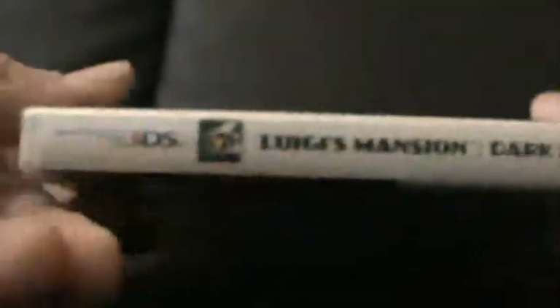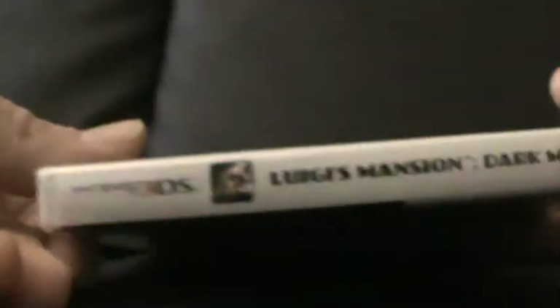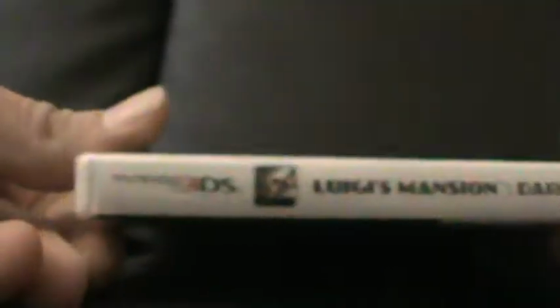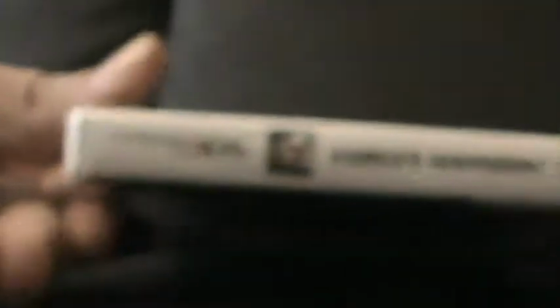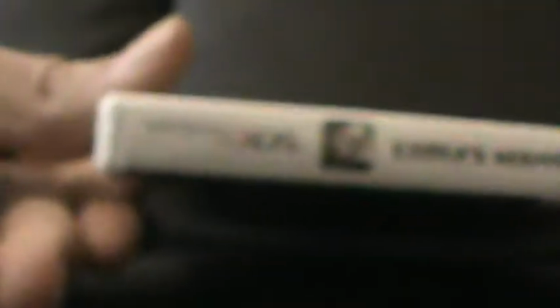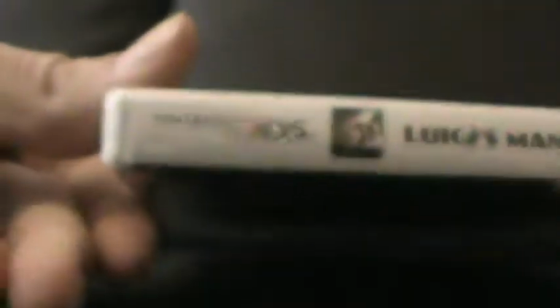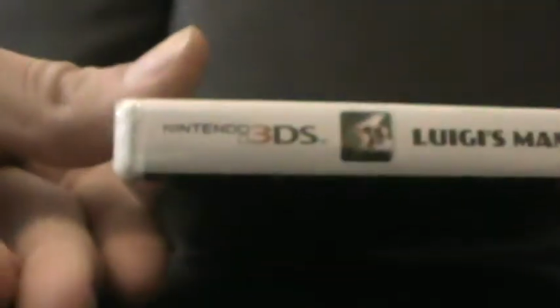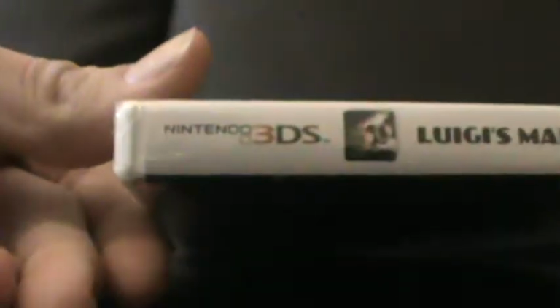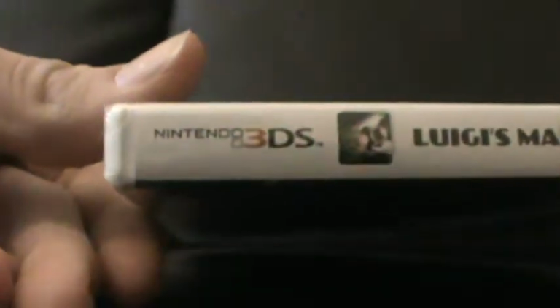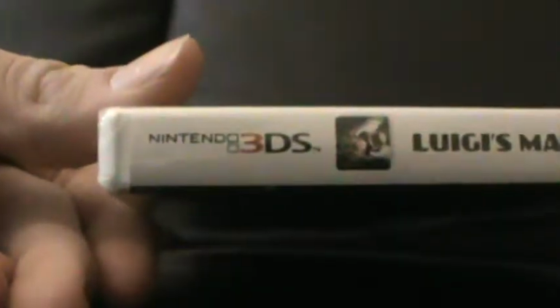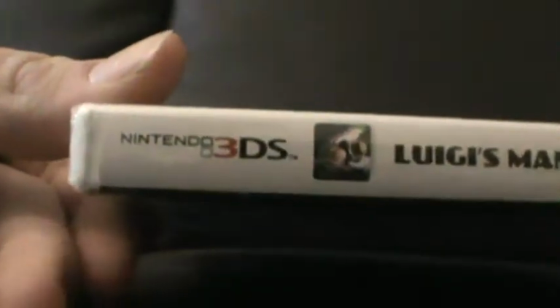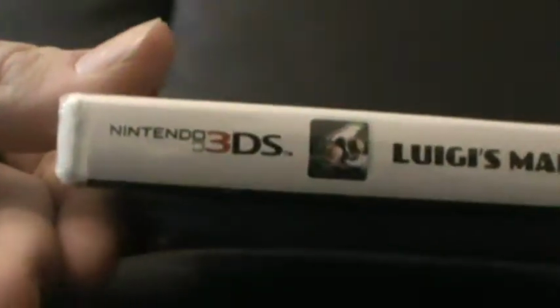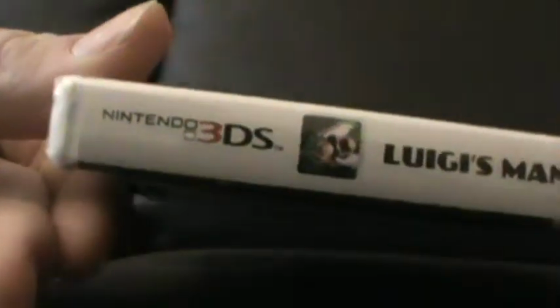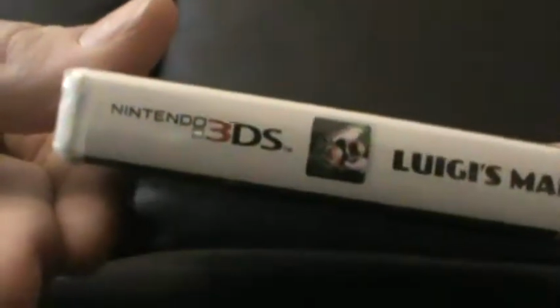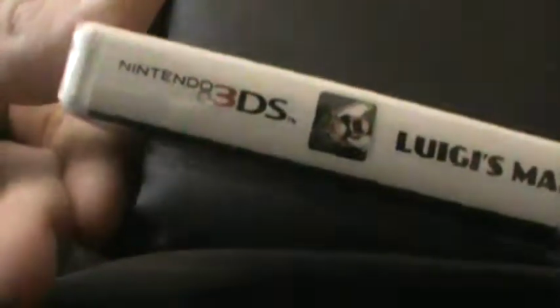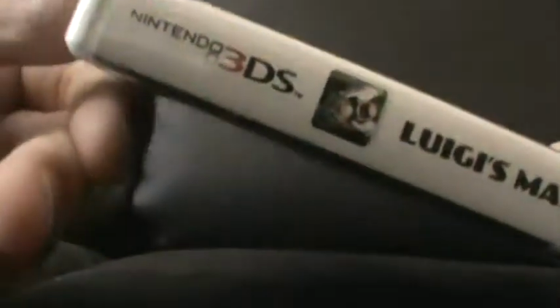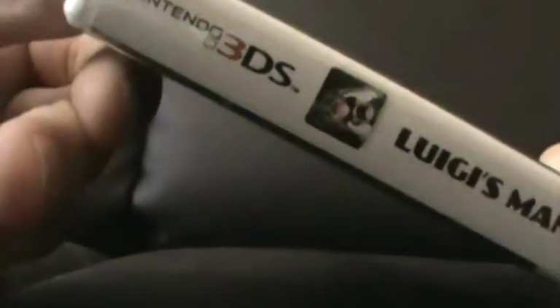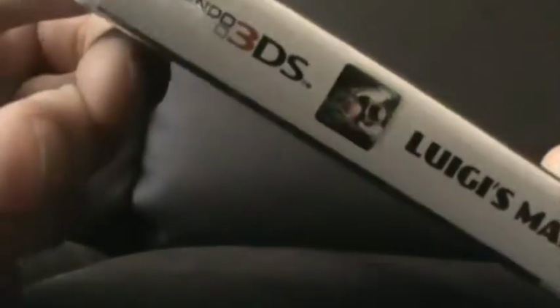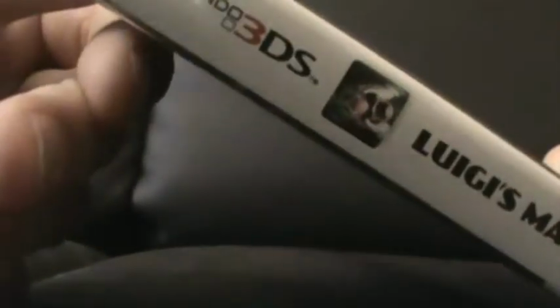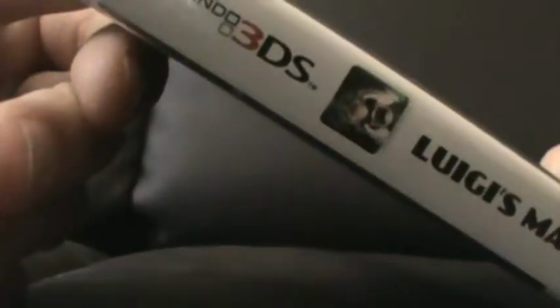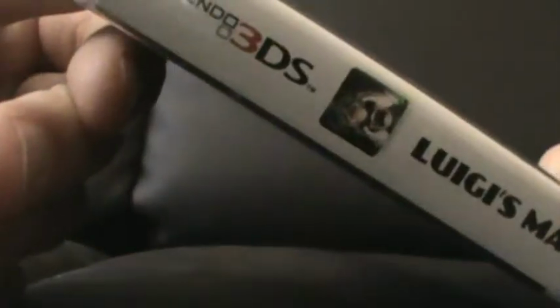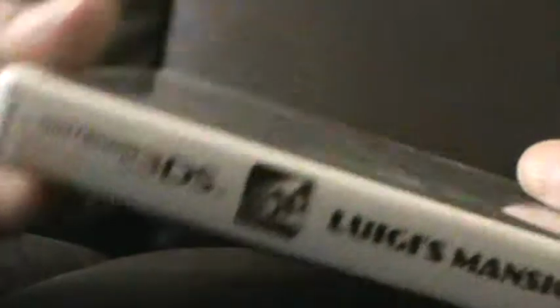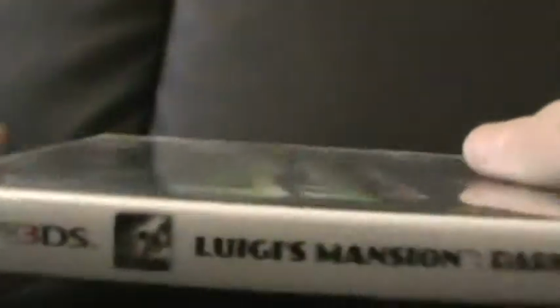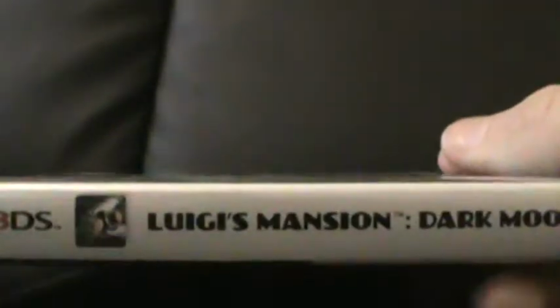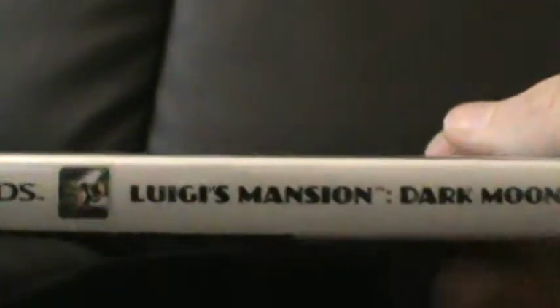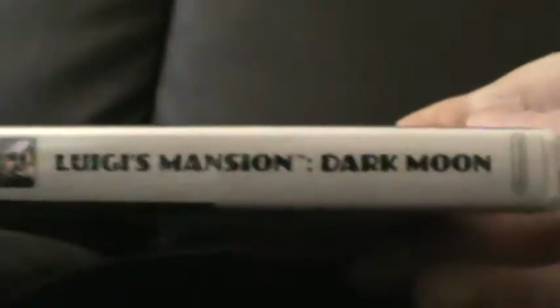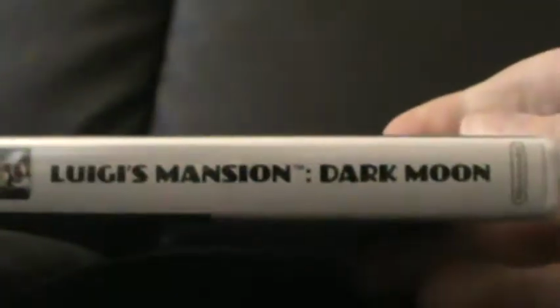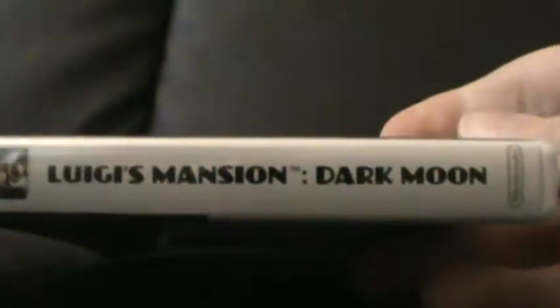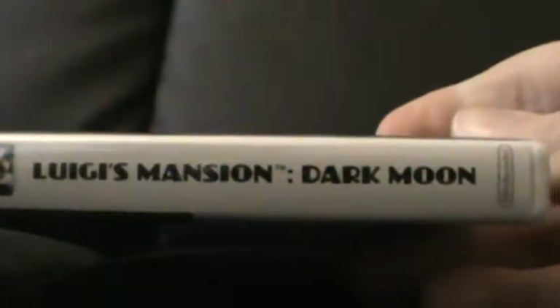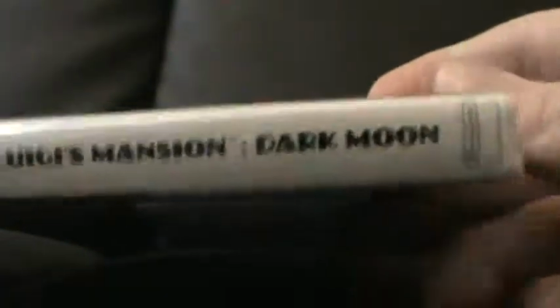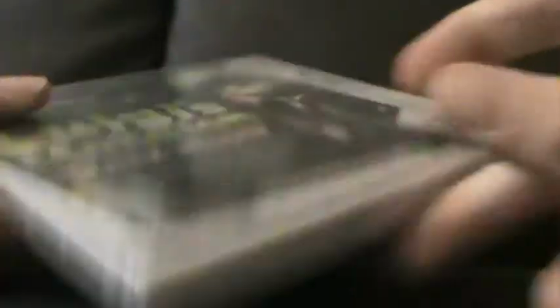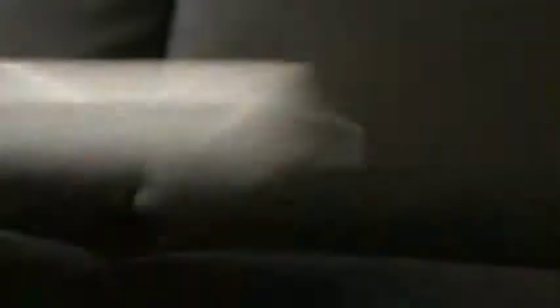On the spine it says Nintendo 3DS, features Luigi, and reads Luigi's Mansion Dark Moon, made by Nintendo.